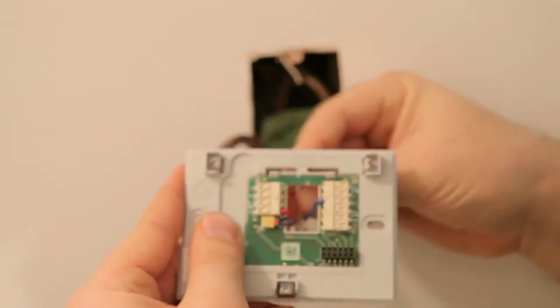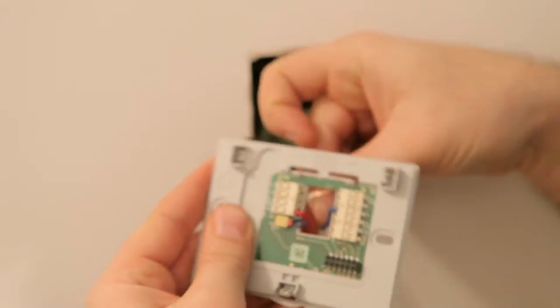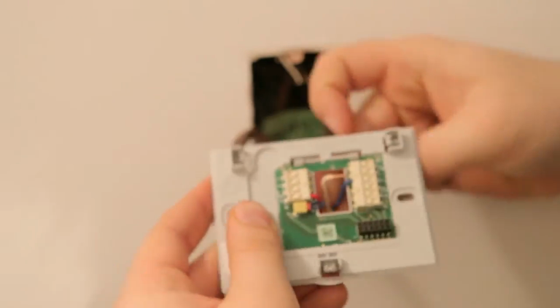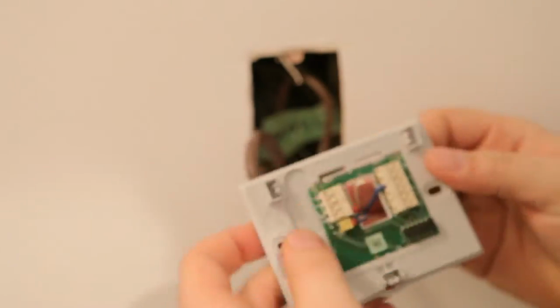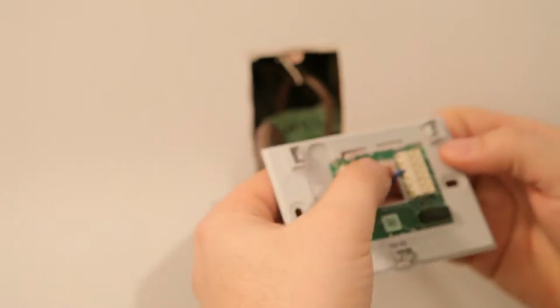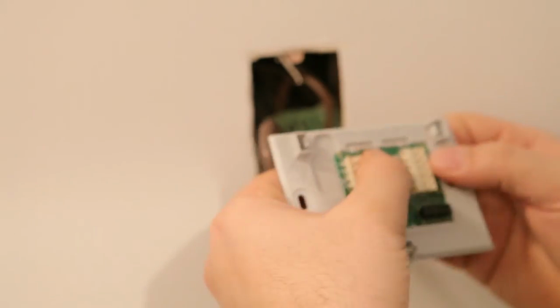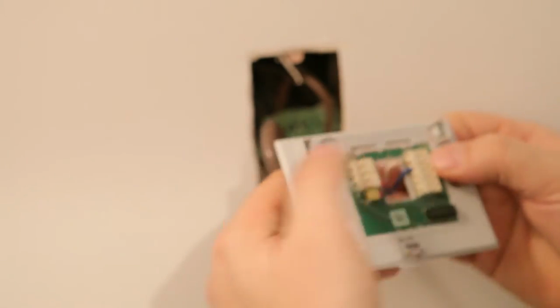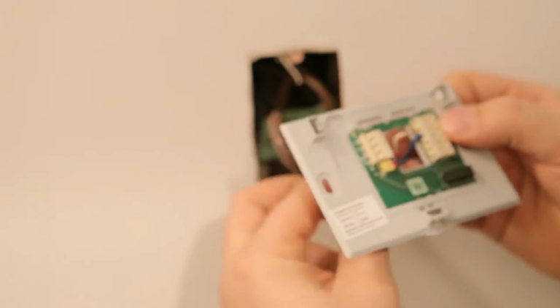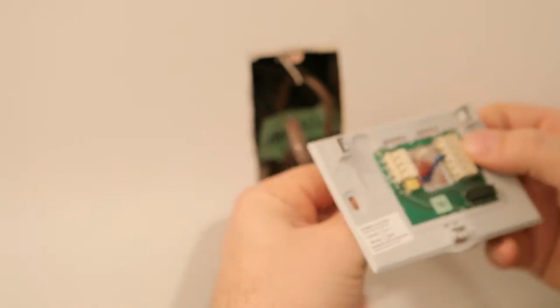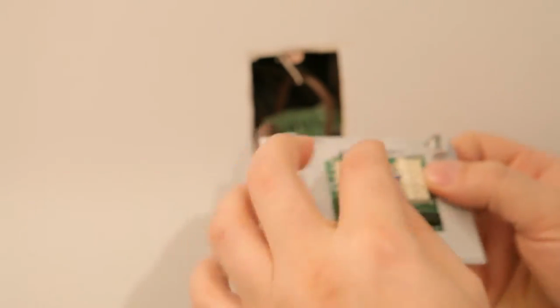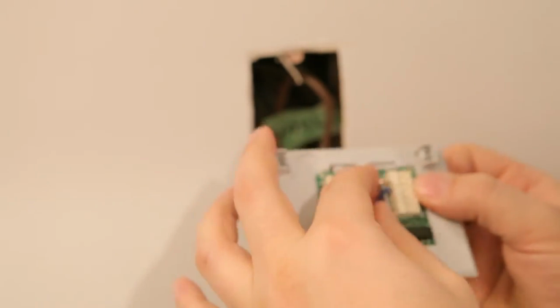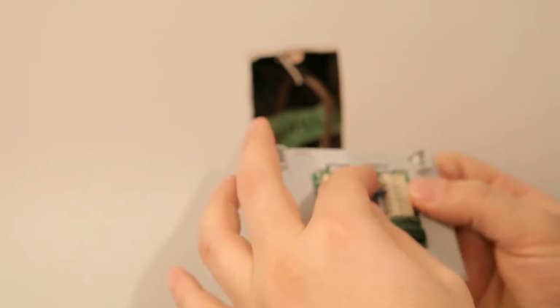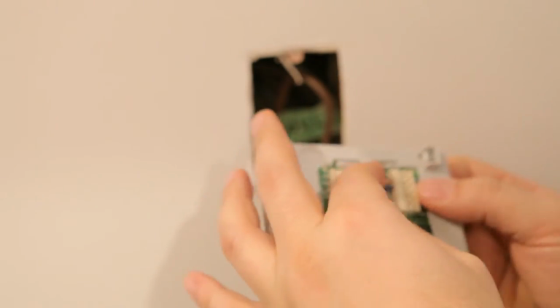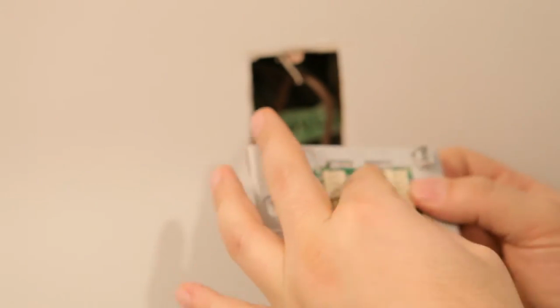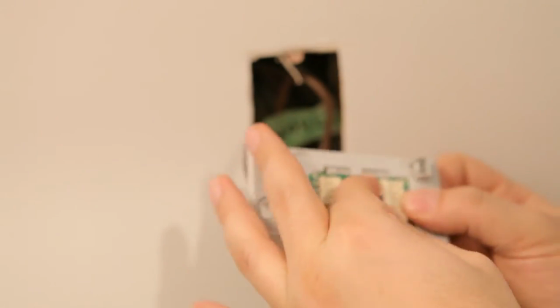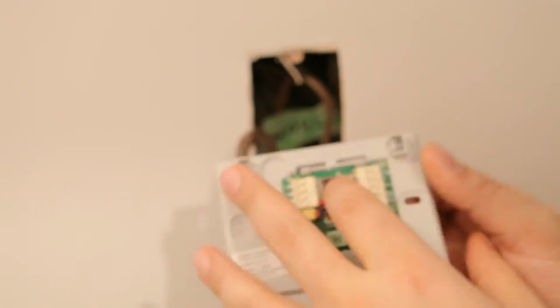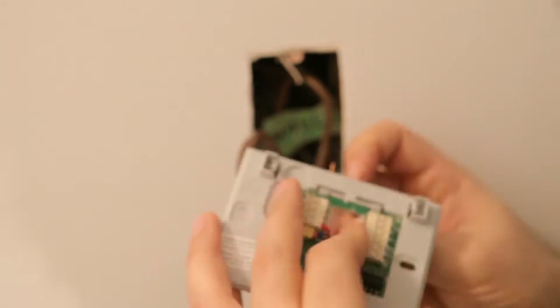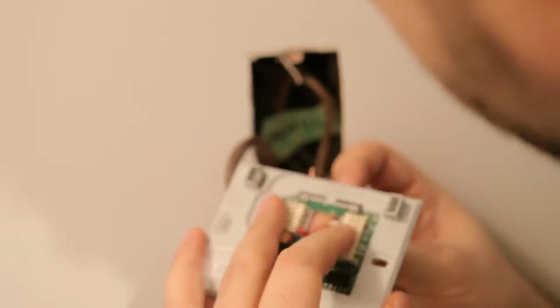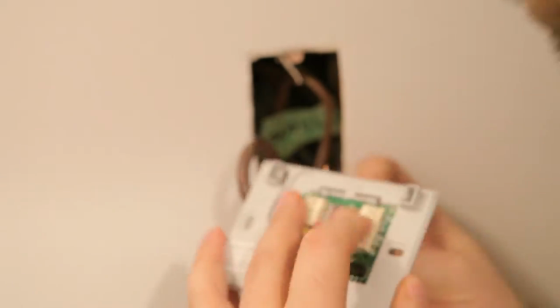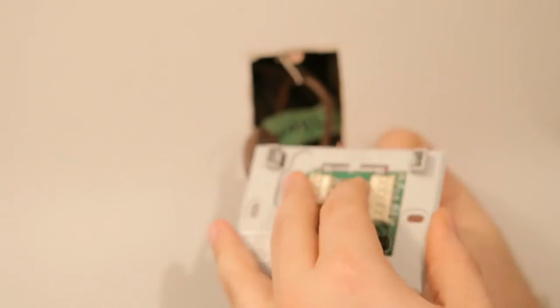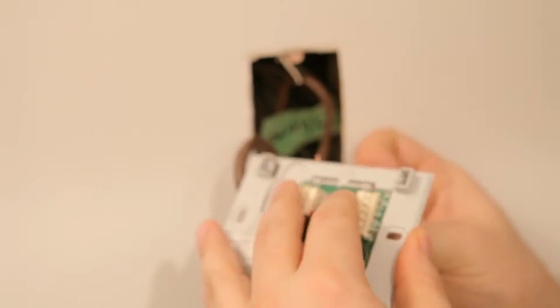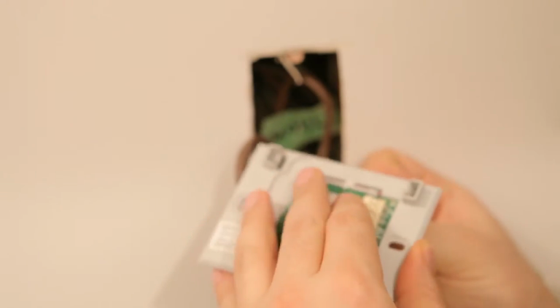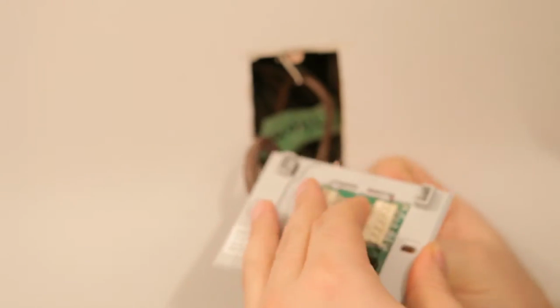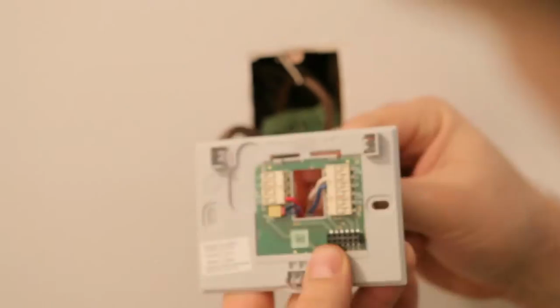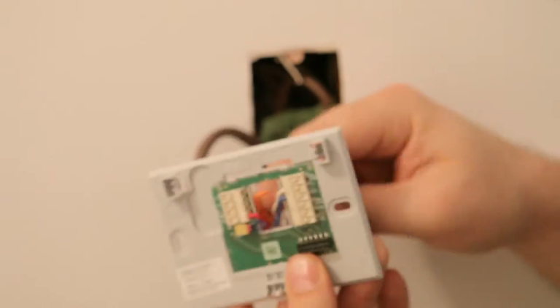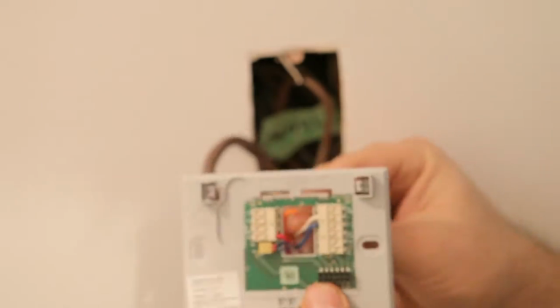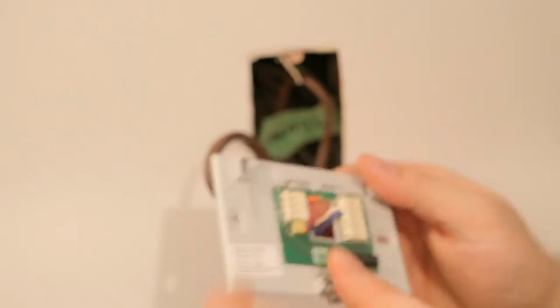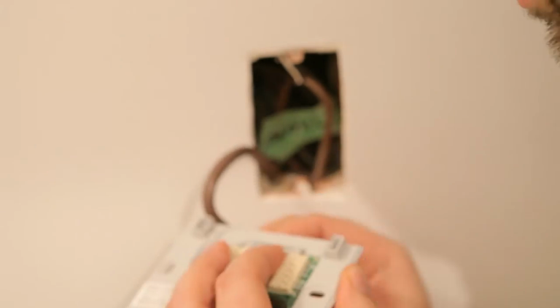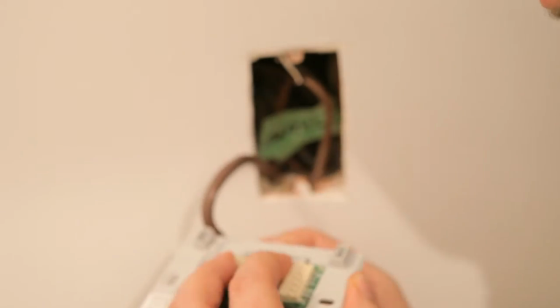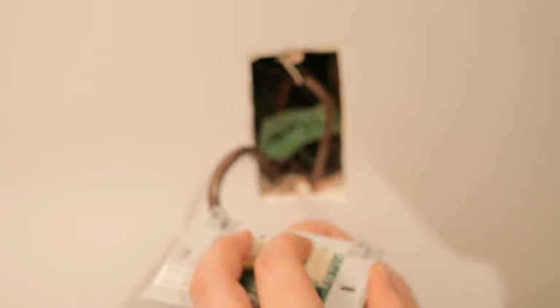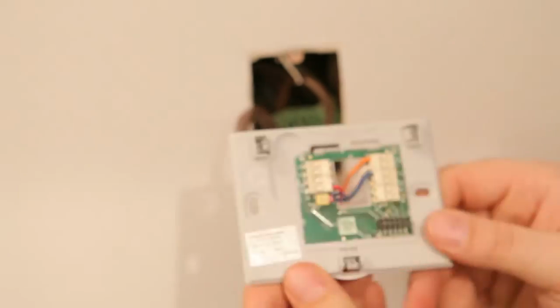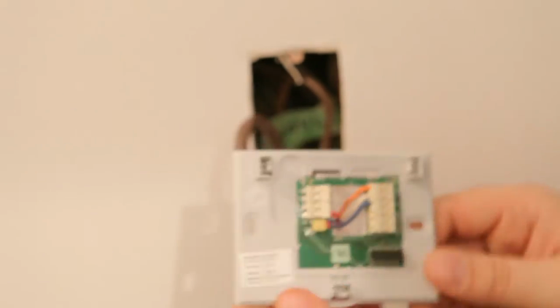Once the wires are inserted, give them a little tug to make sure they're not going to come out by accident. Once they're in all the way, they do grip nice and tight.